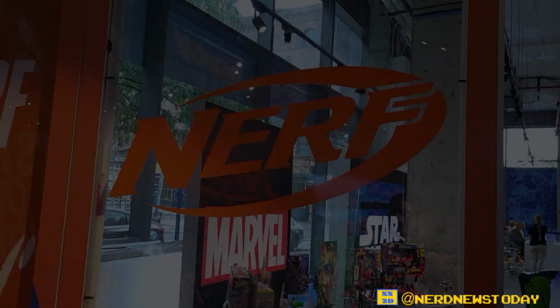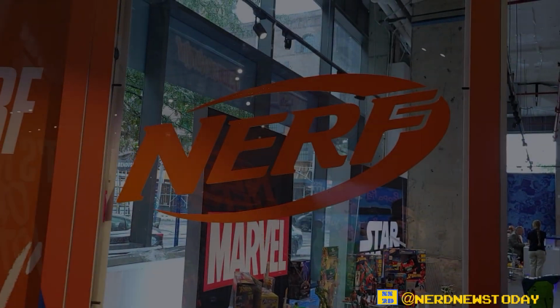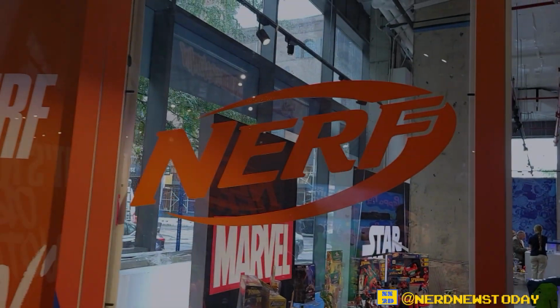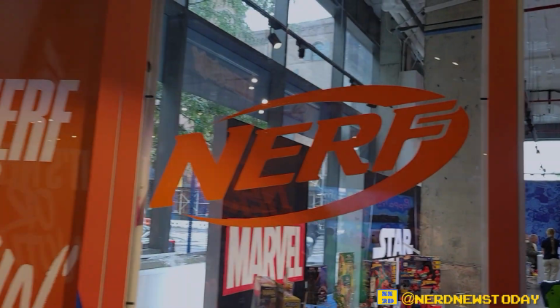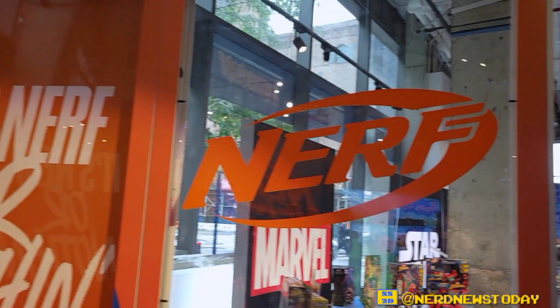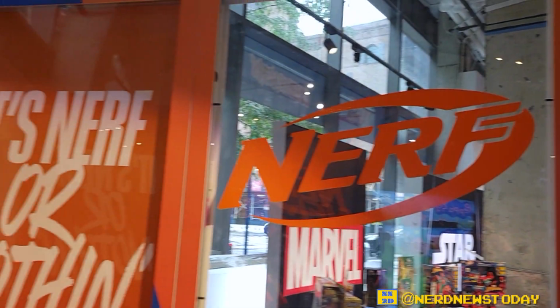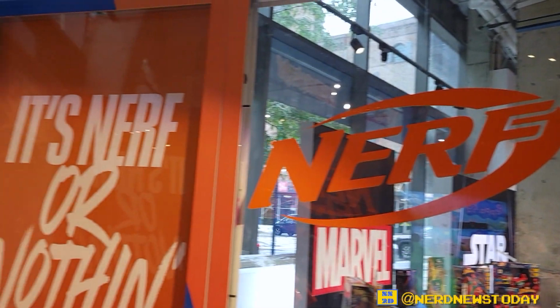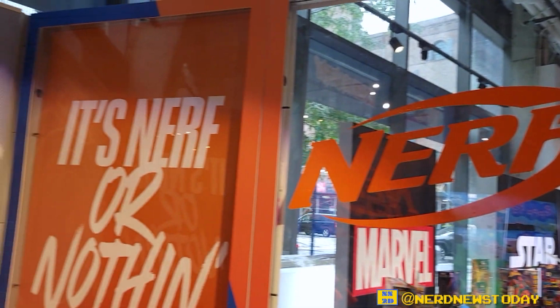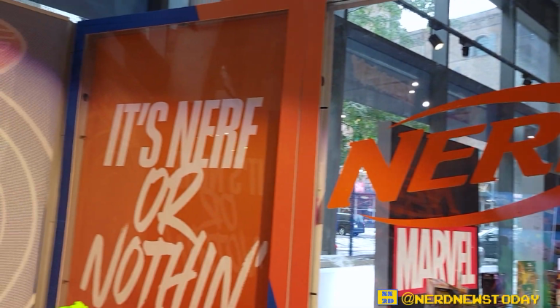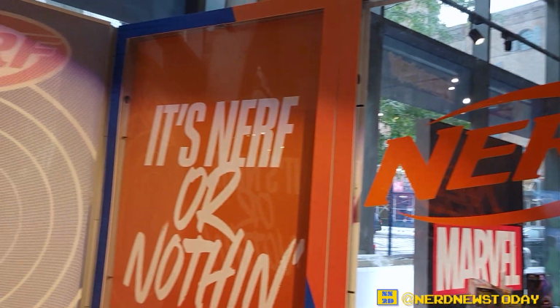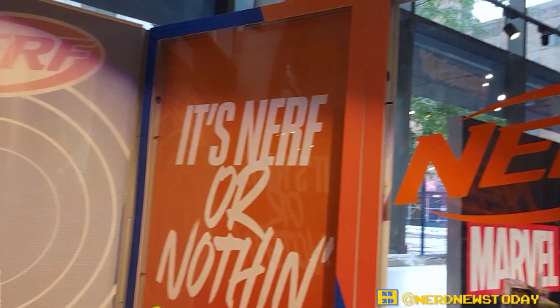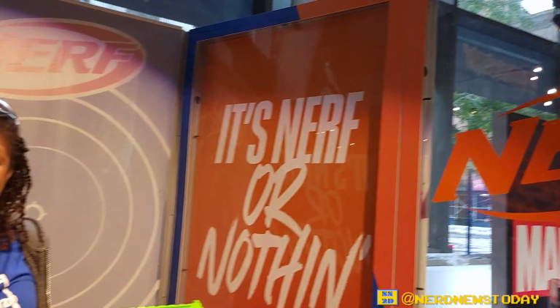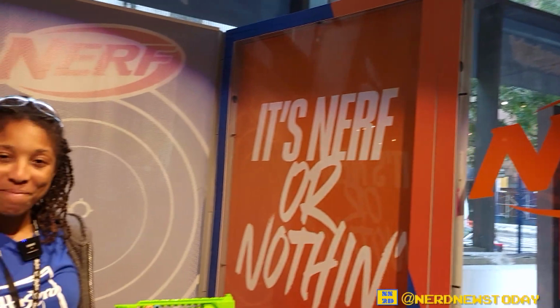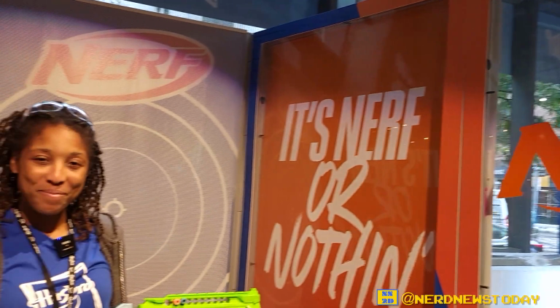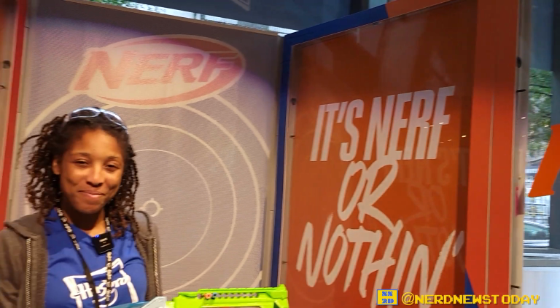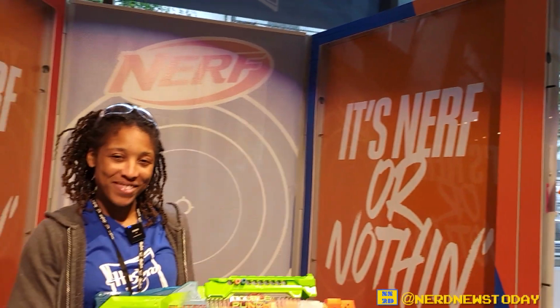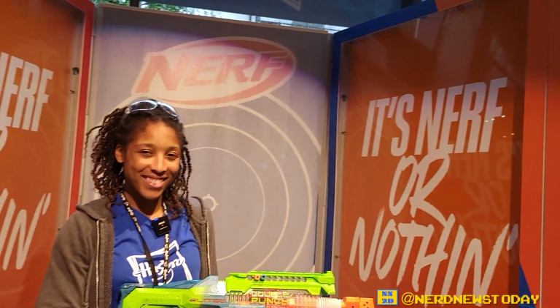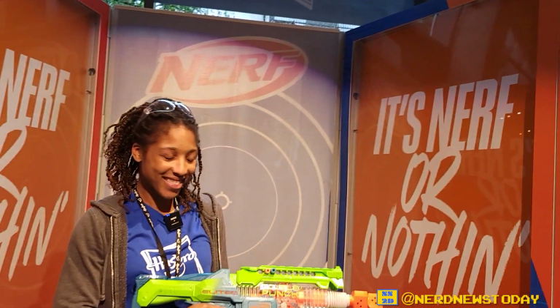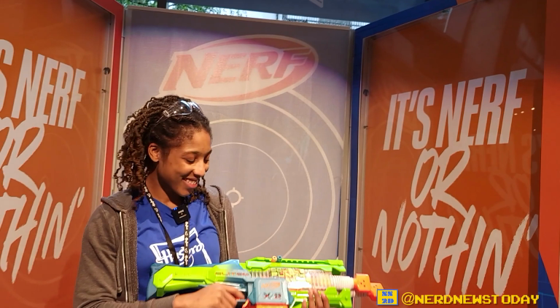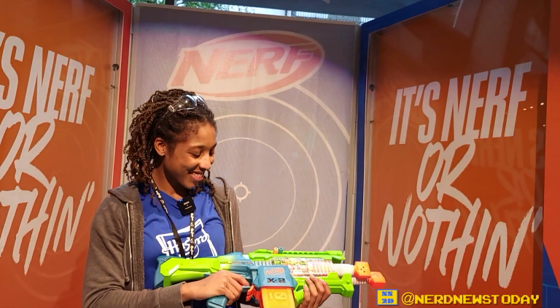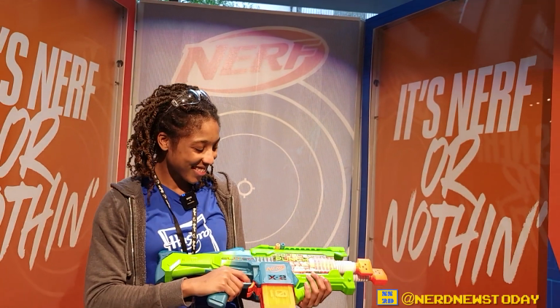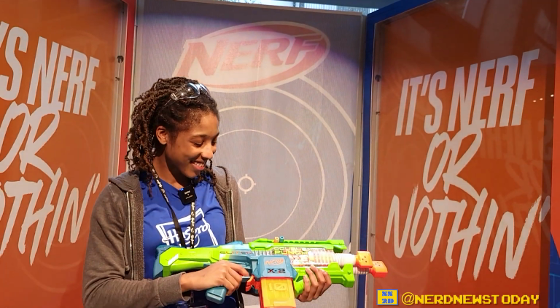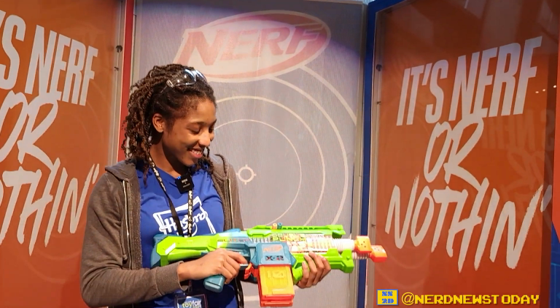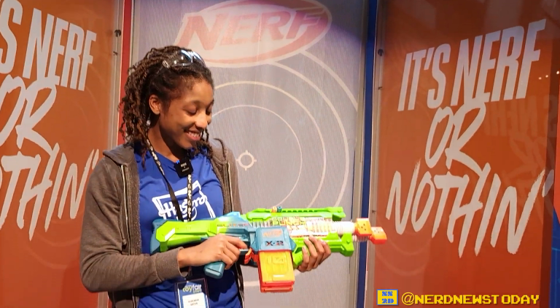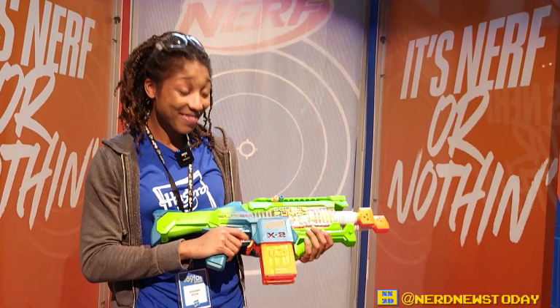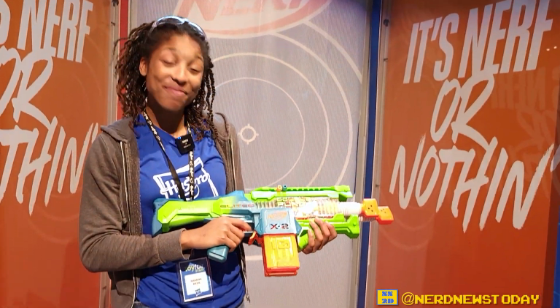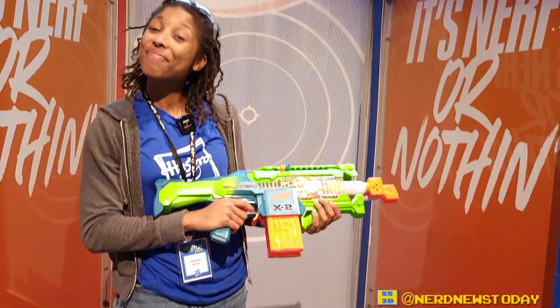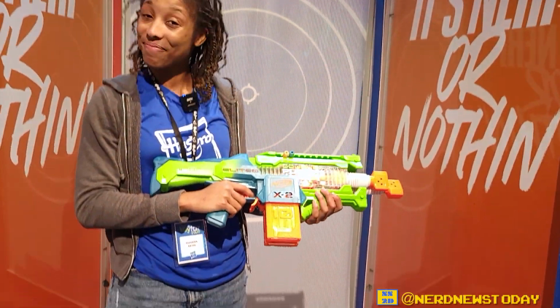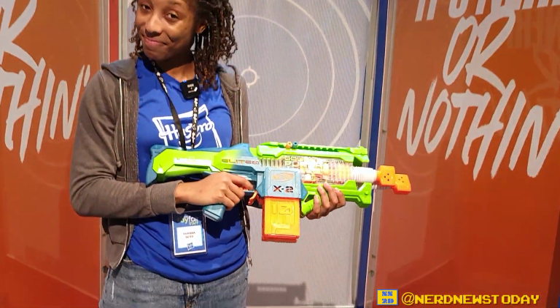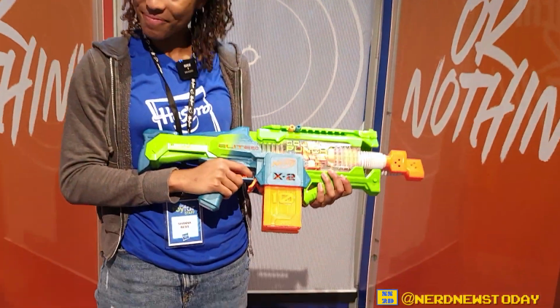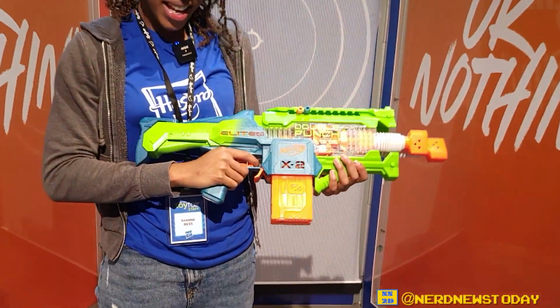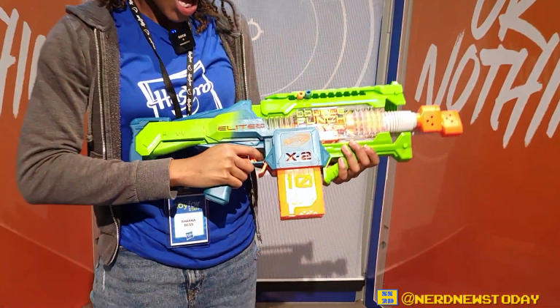Hey everybody, this is Matthew from Nerd News Today here with Shauna at the Nerf booth. Shauna, what are you armed with today?